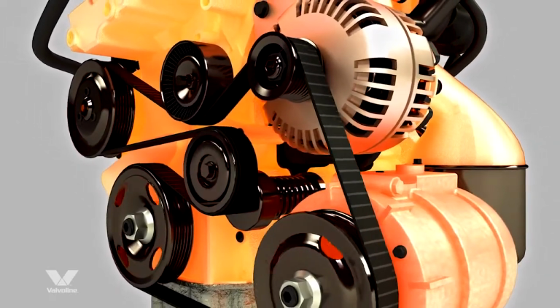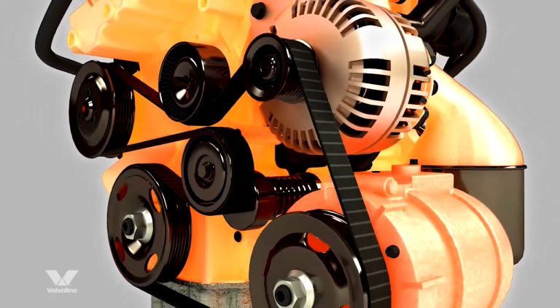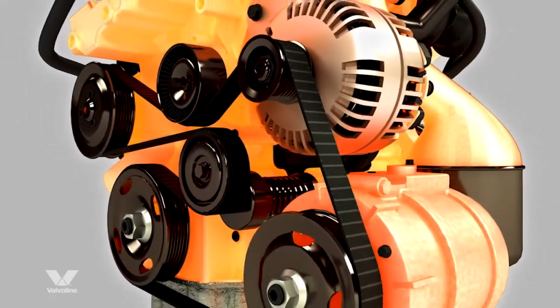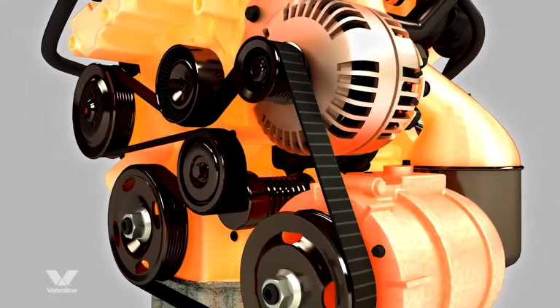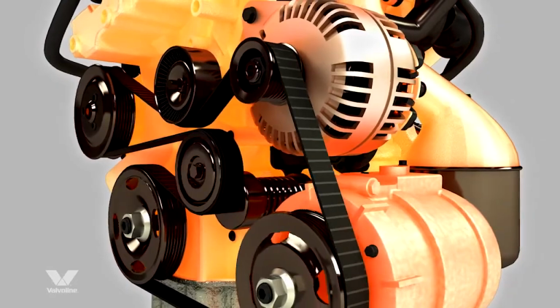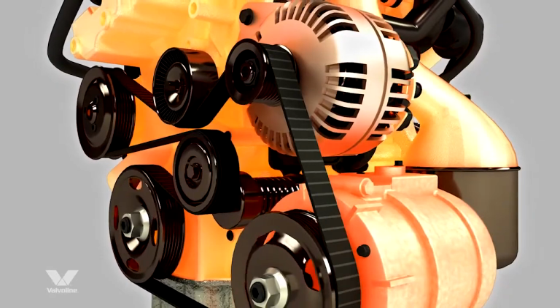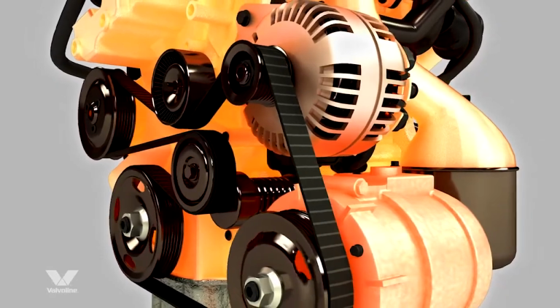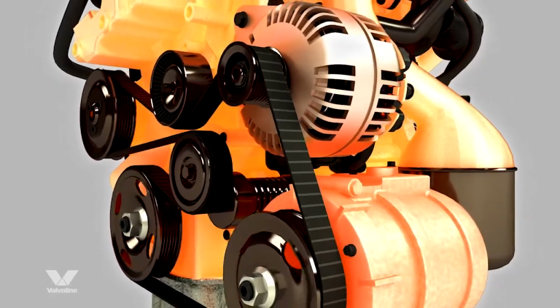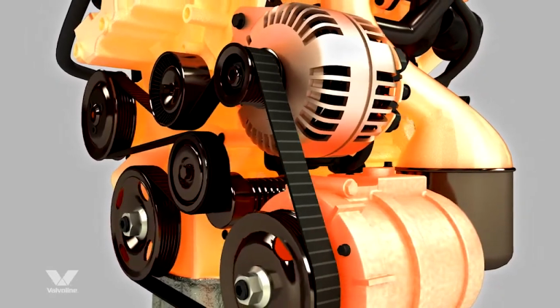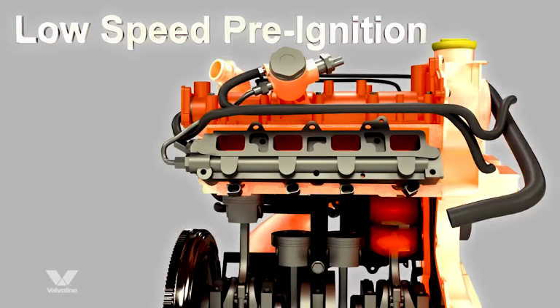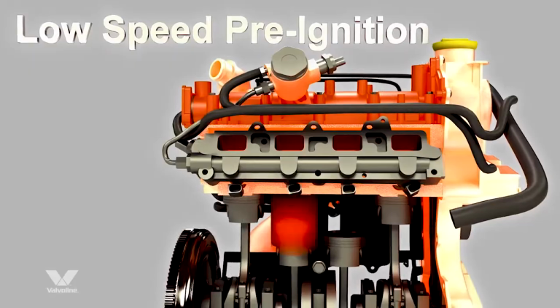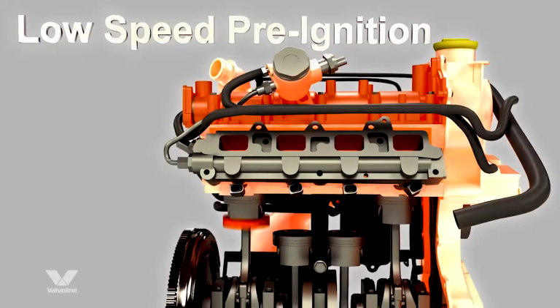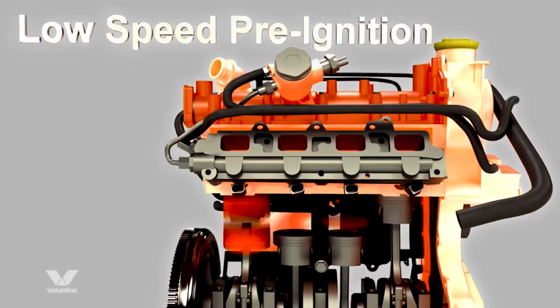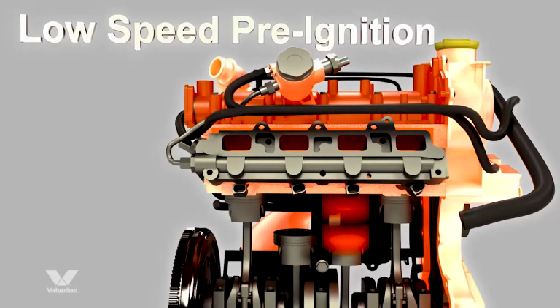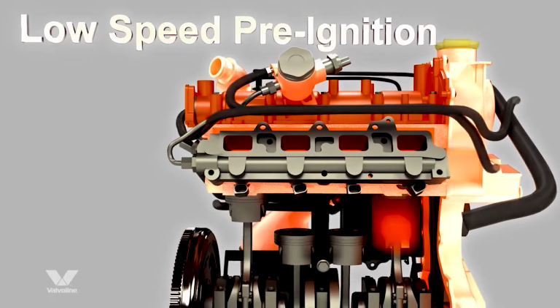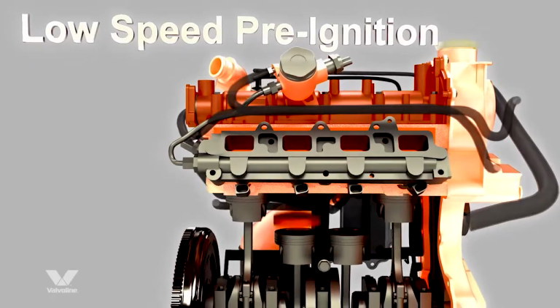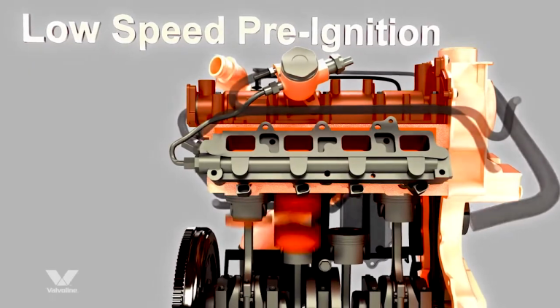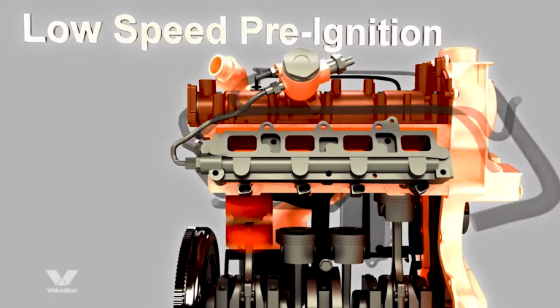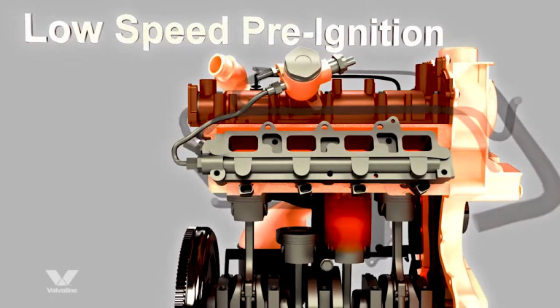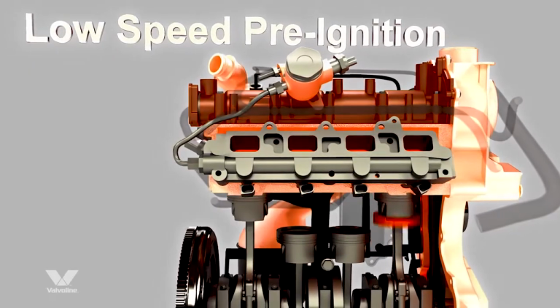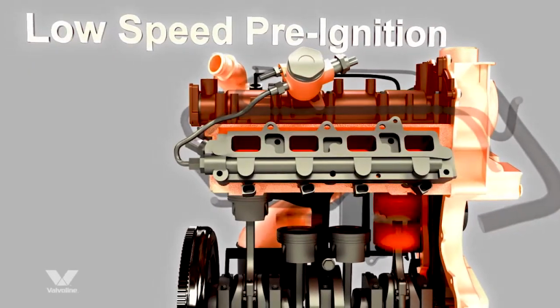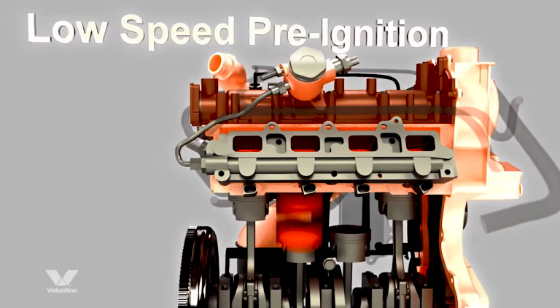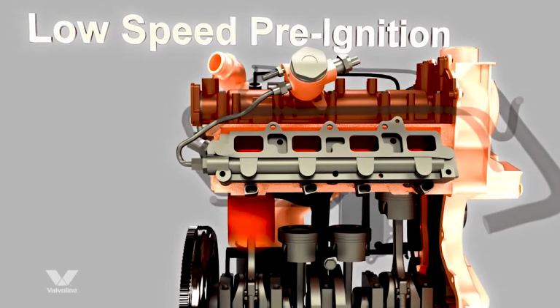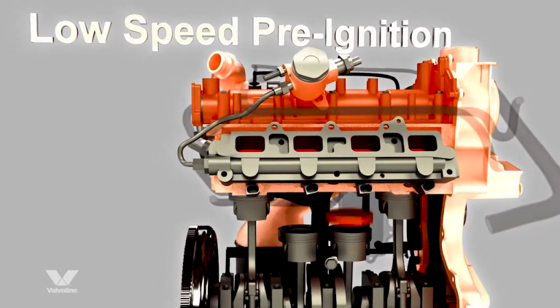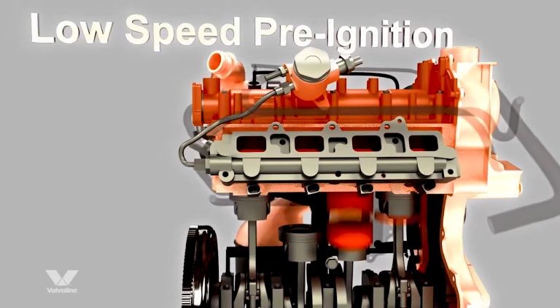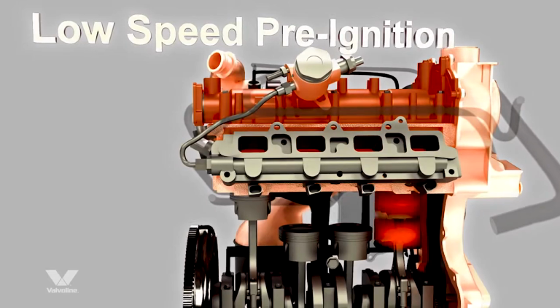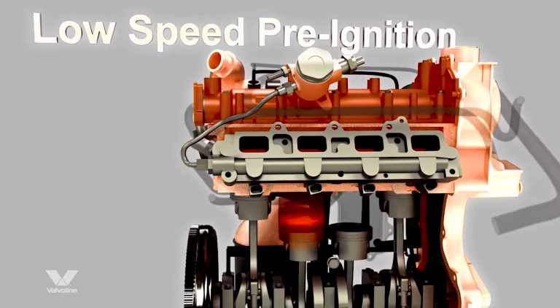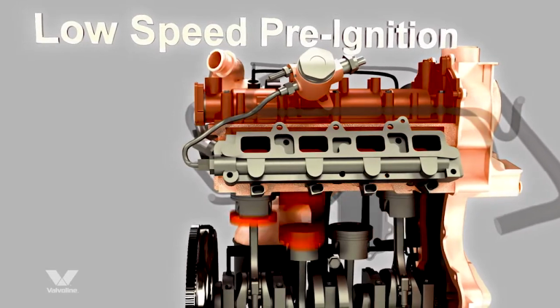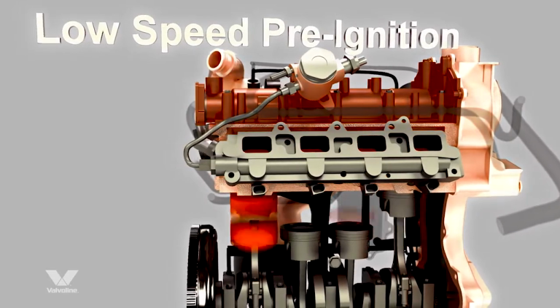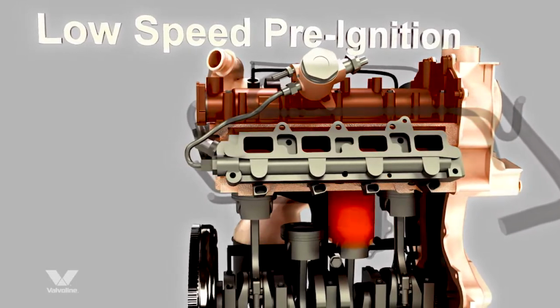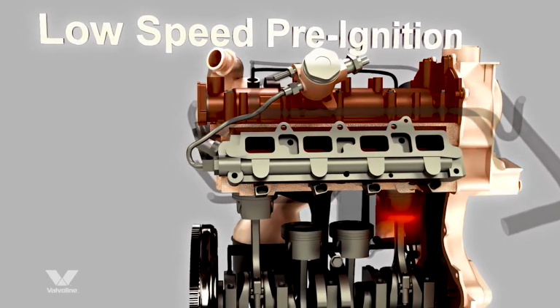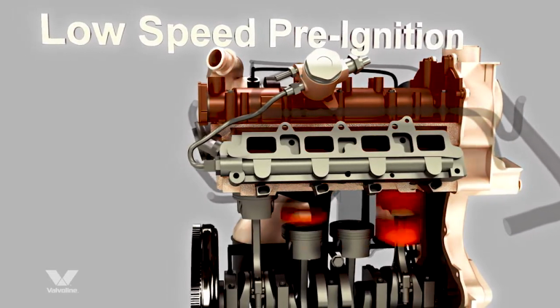At abnormal combustion, known as LSPI, the redesigned fuel injection systems can cause unpredictable ignition.